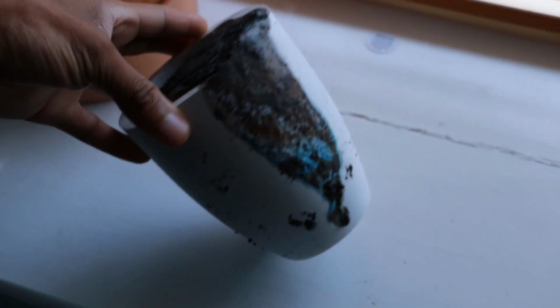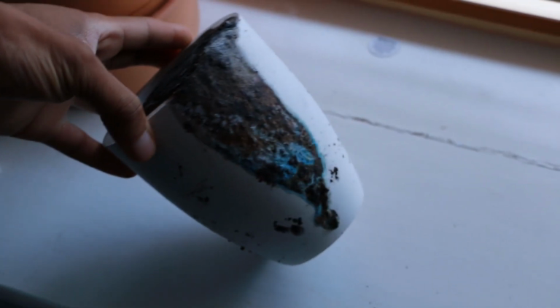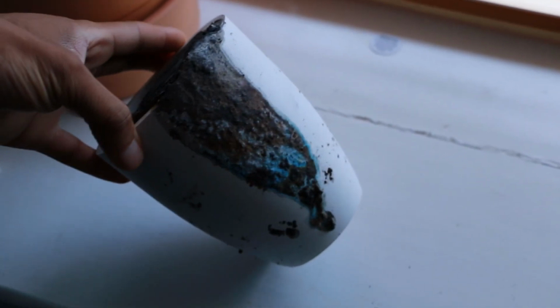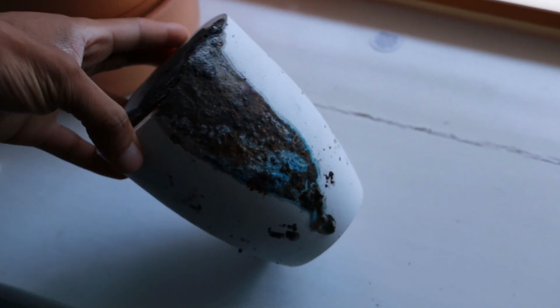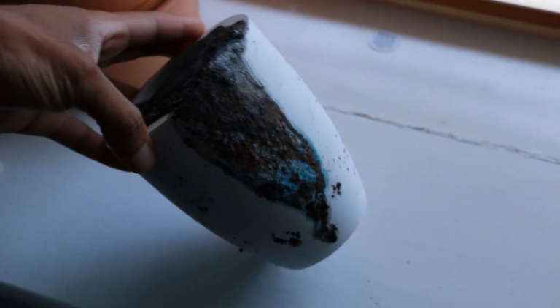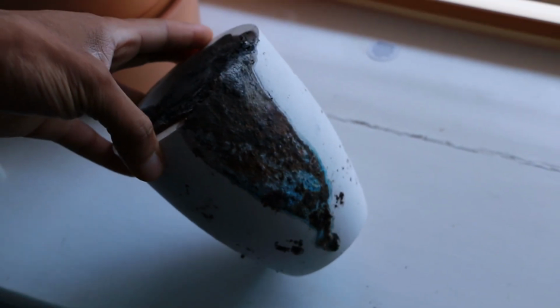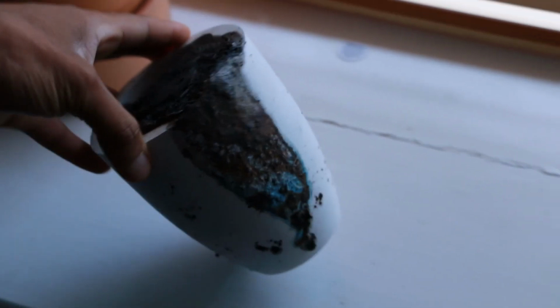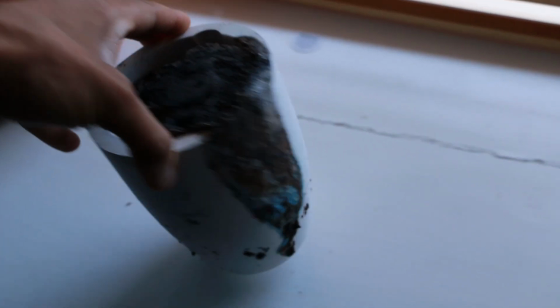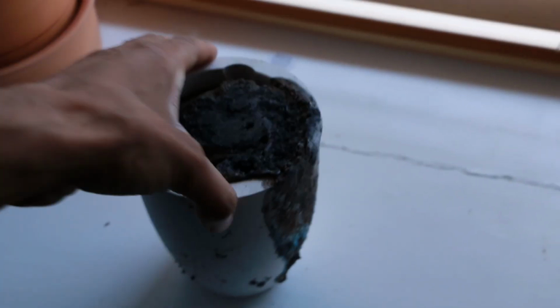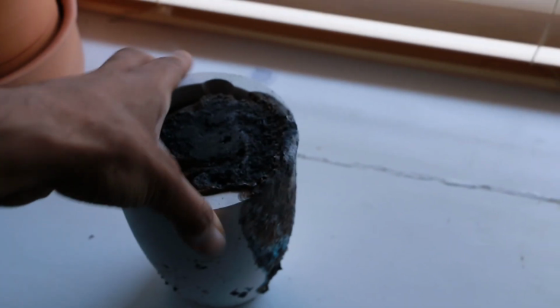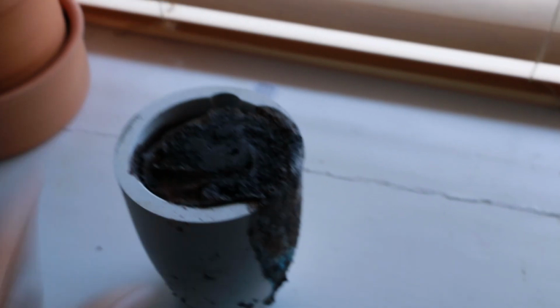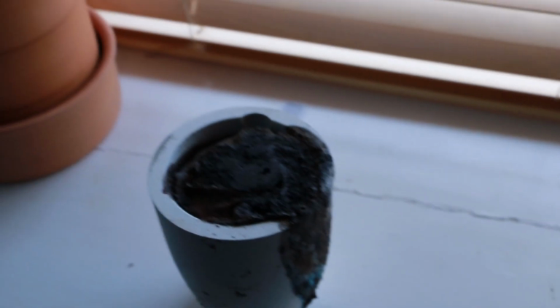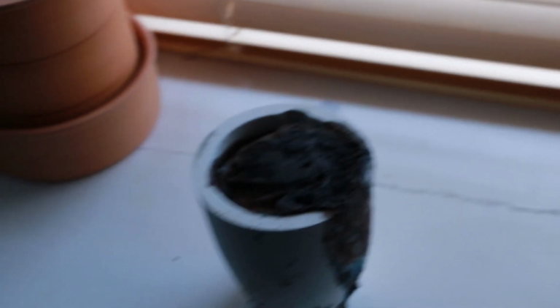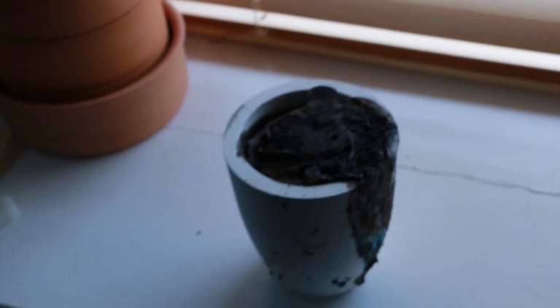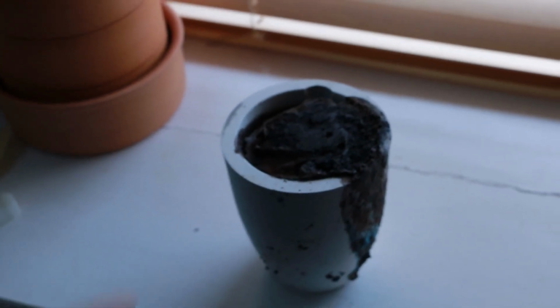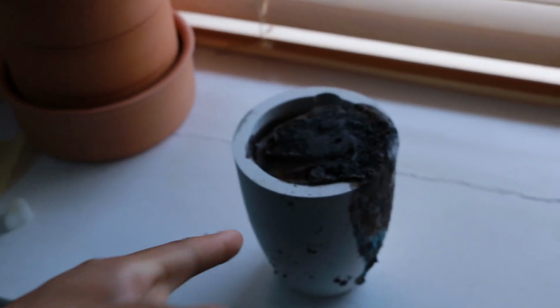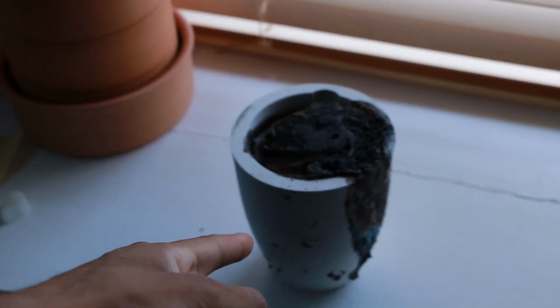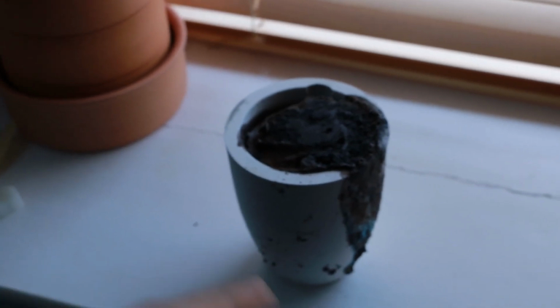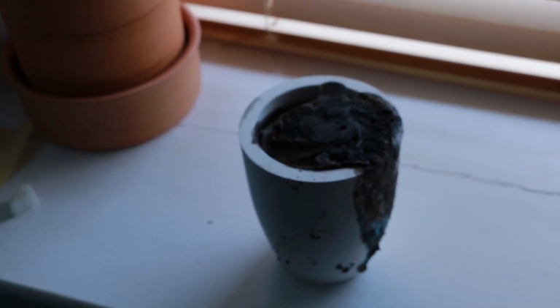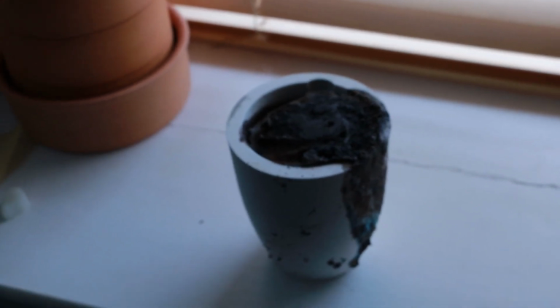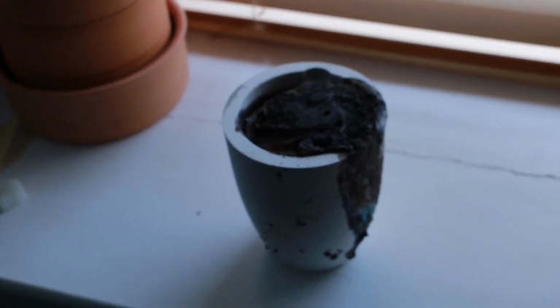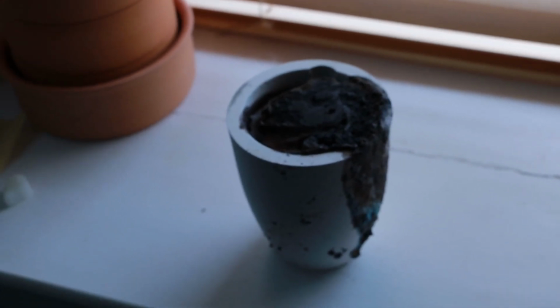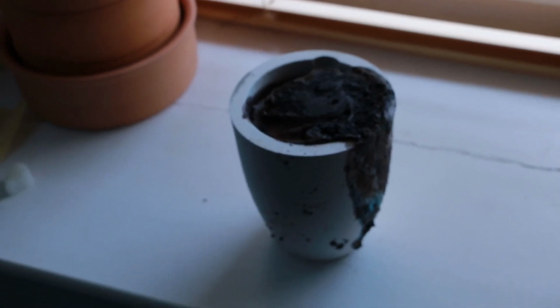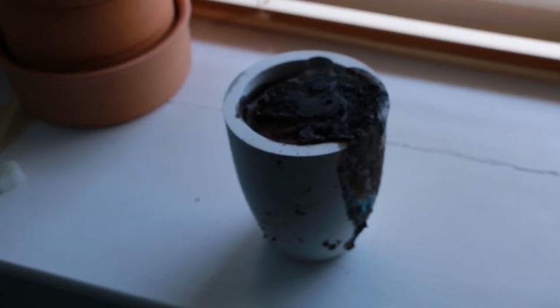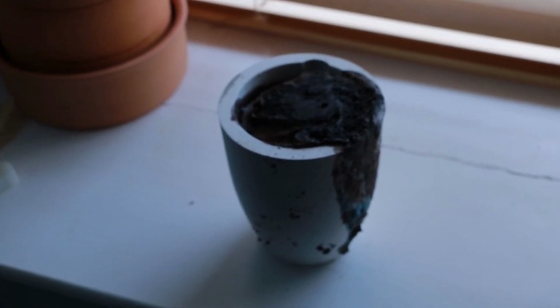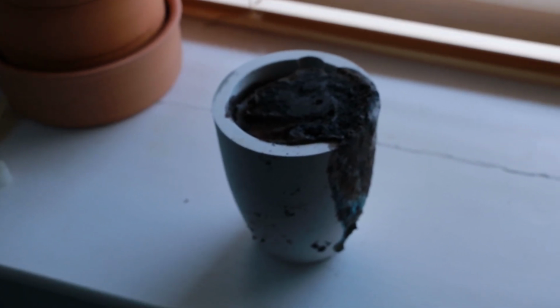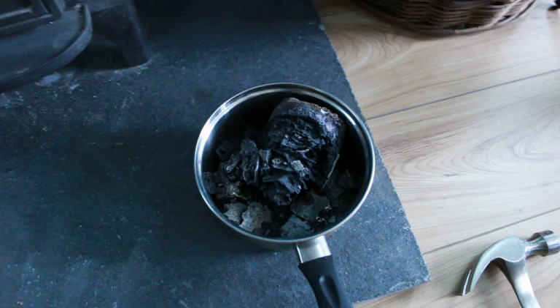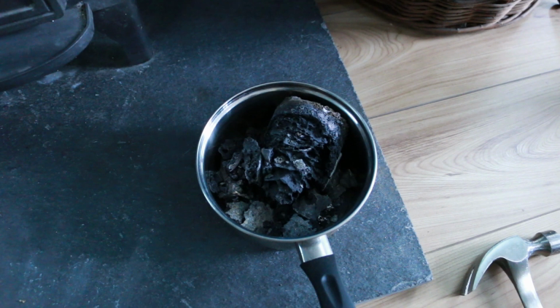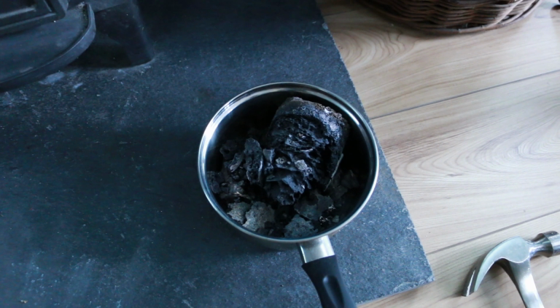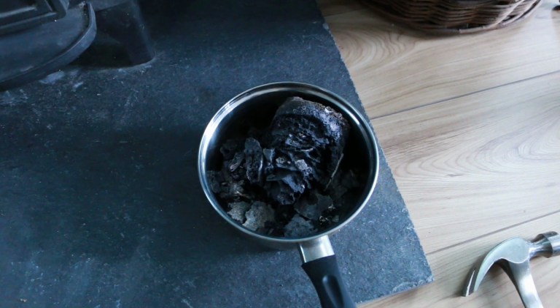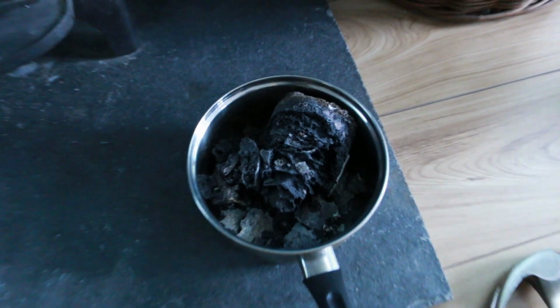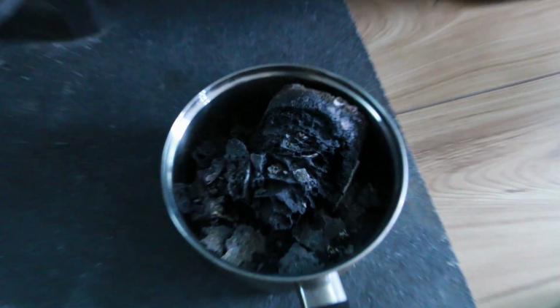The bad news is that there's clearly material stuck inside the crucible, so I'm going to have to destroy it in order to get it out.